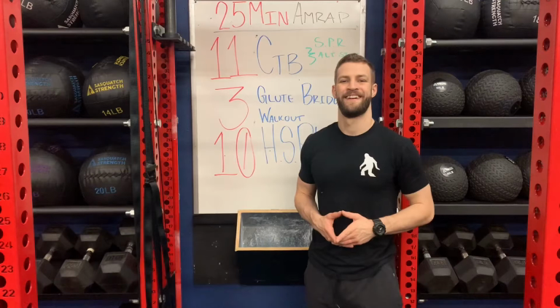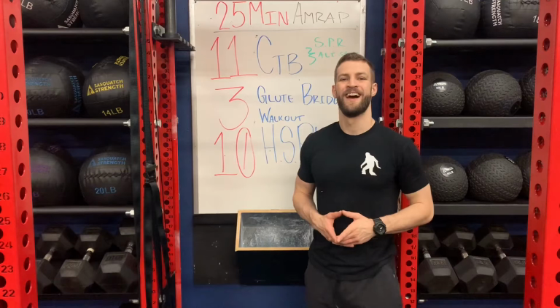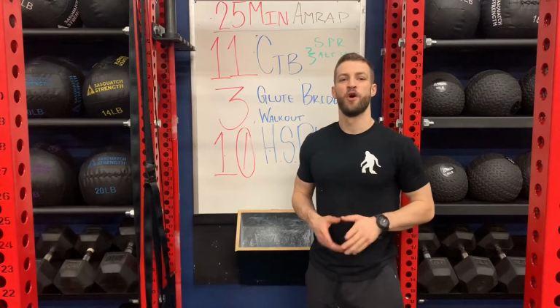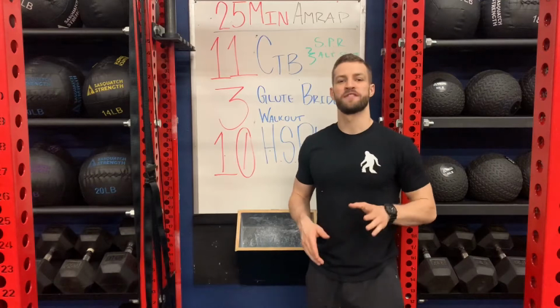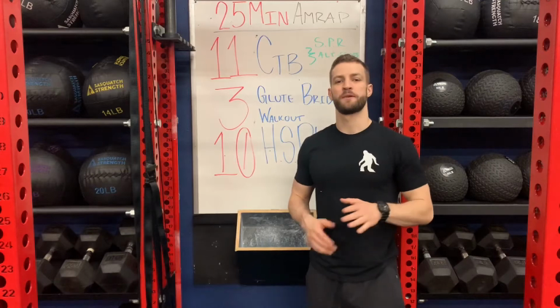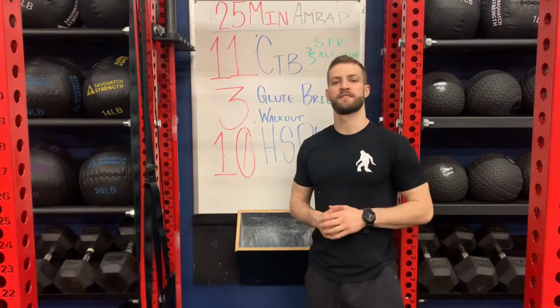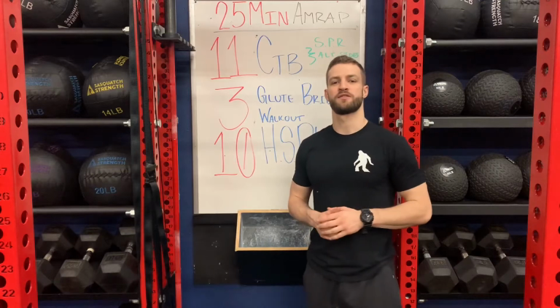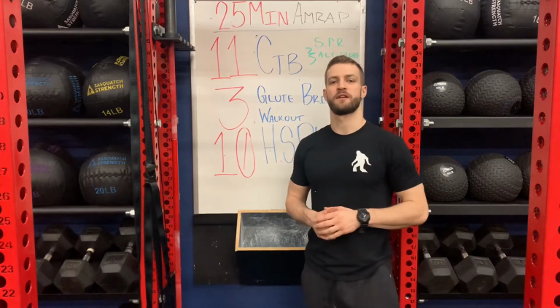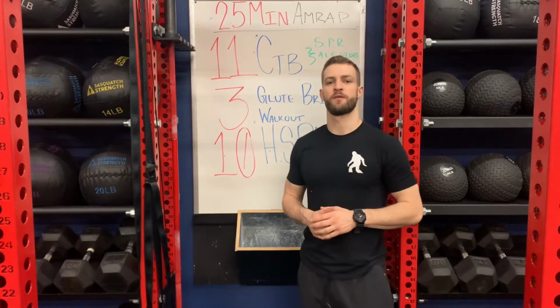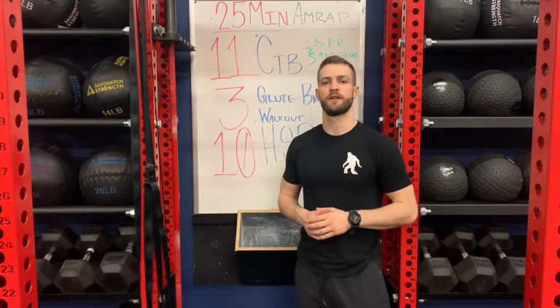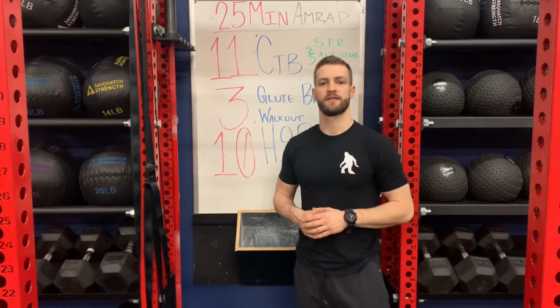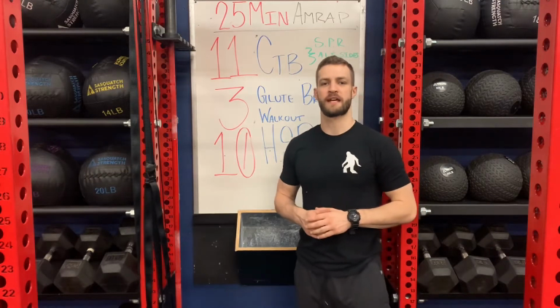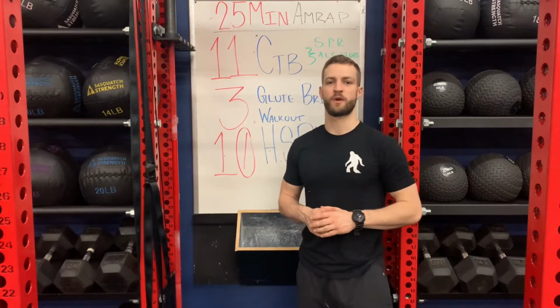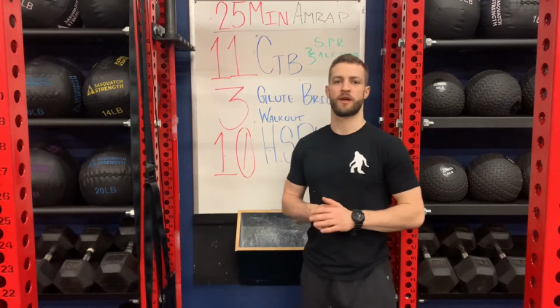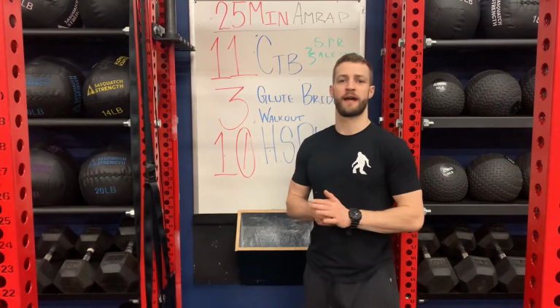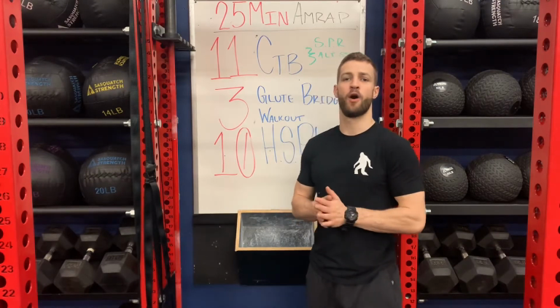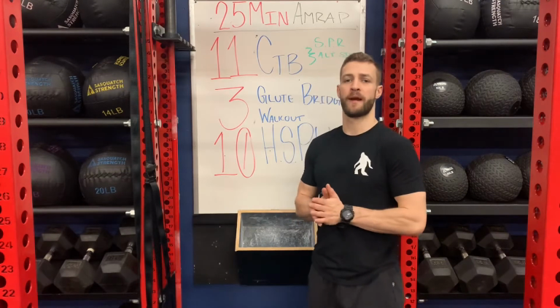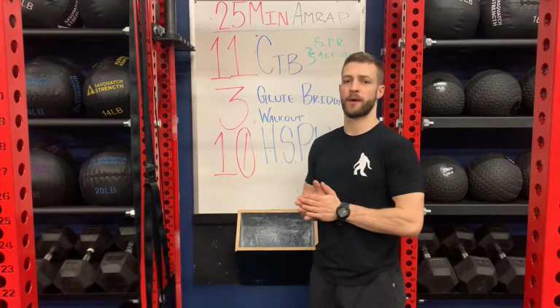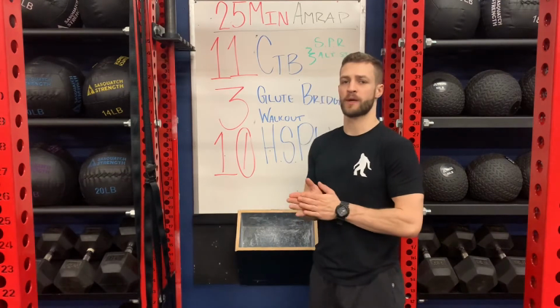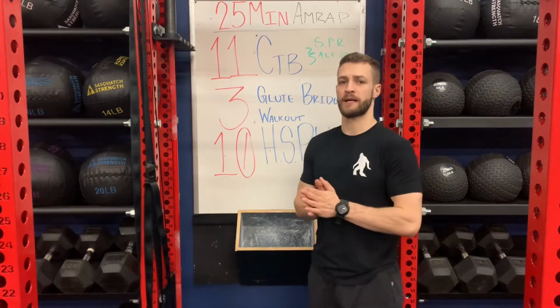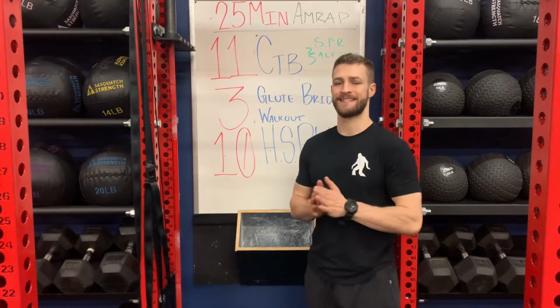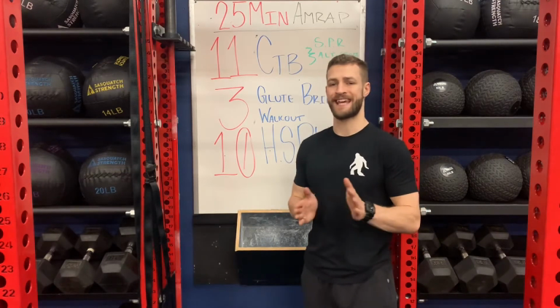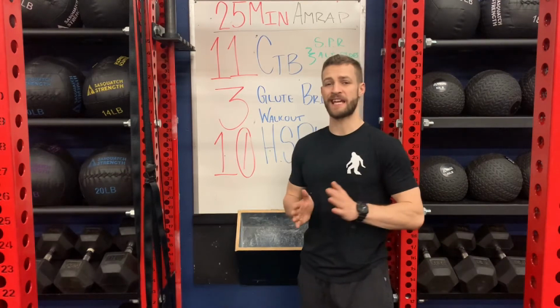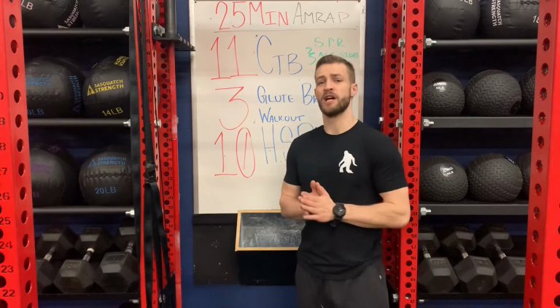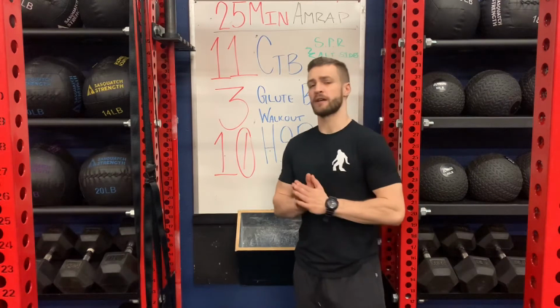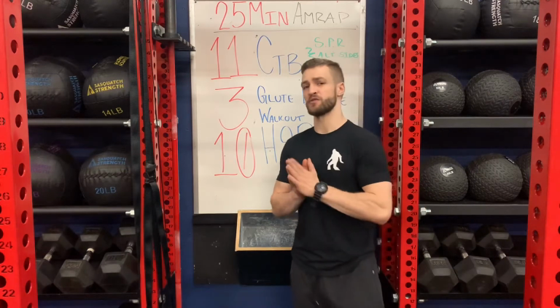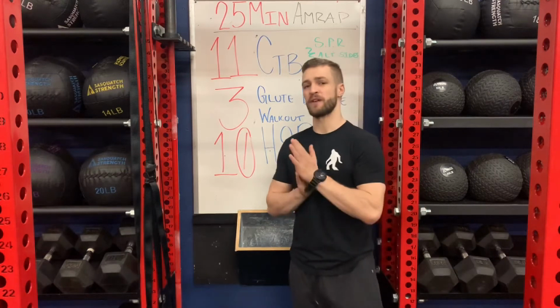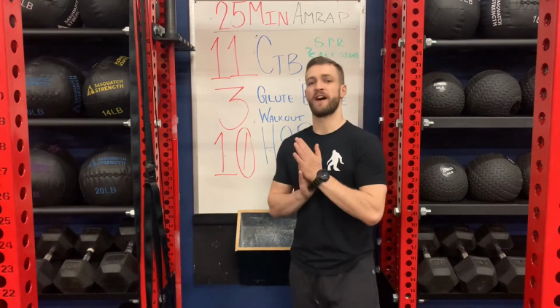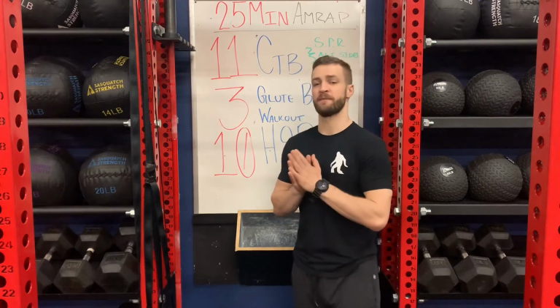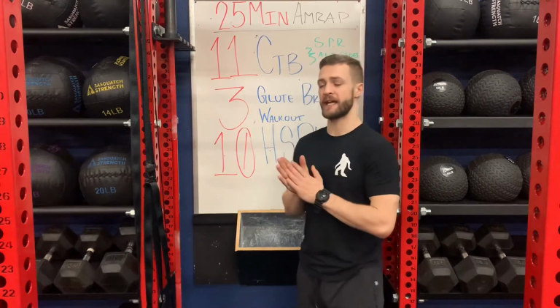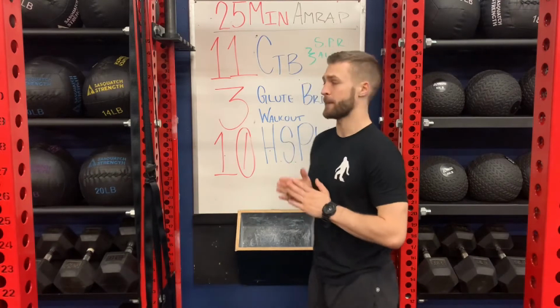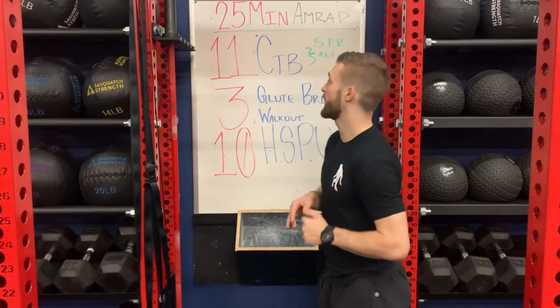What's up guys, Coach Alex here with another Sasquatch Strength at Home bodyweight workout. Today we've got a 25 minute AMRAP.